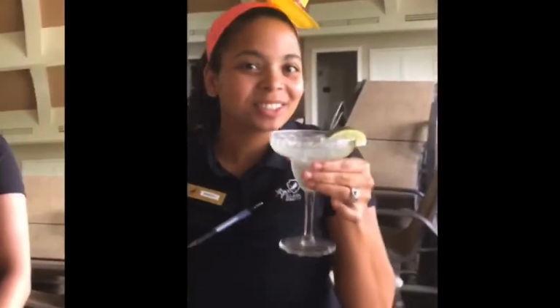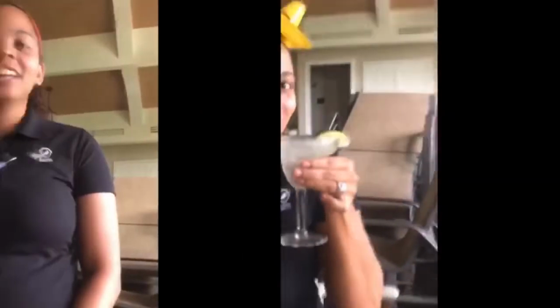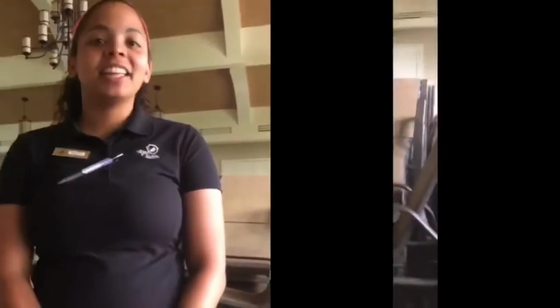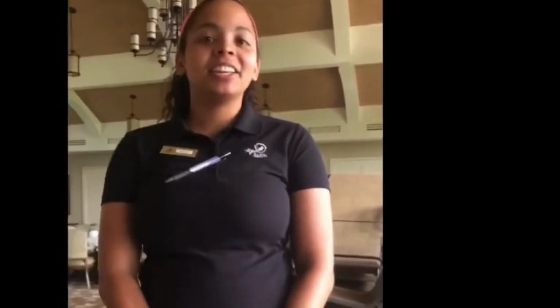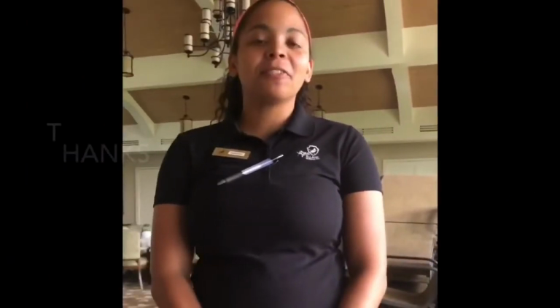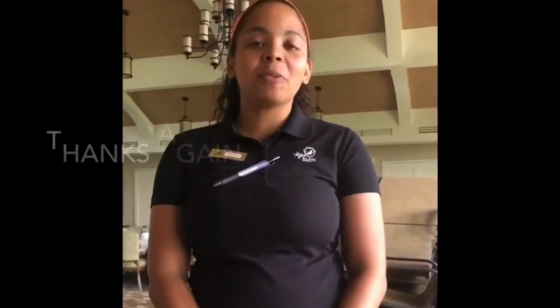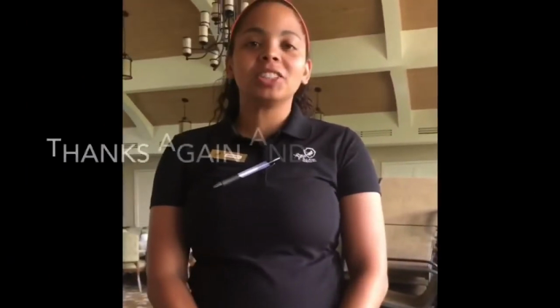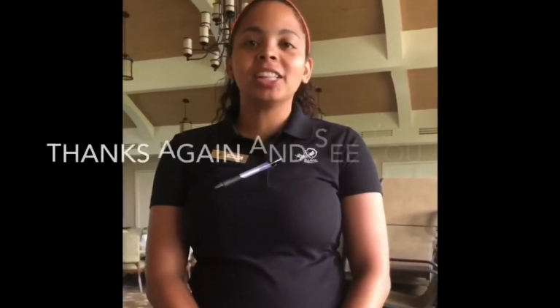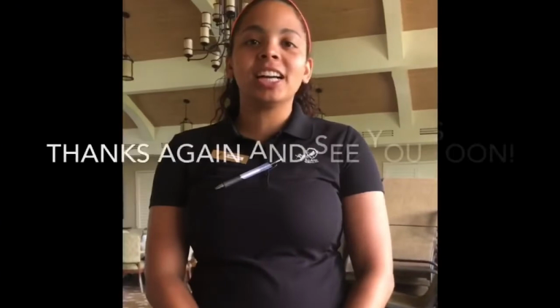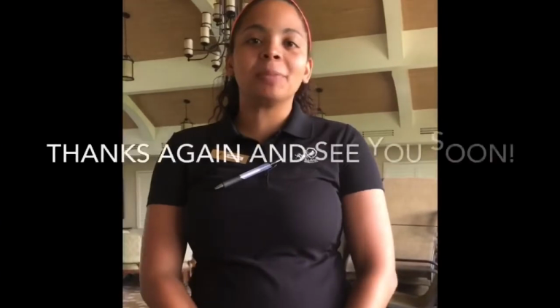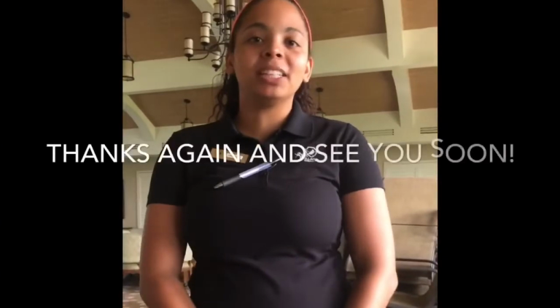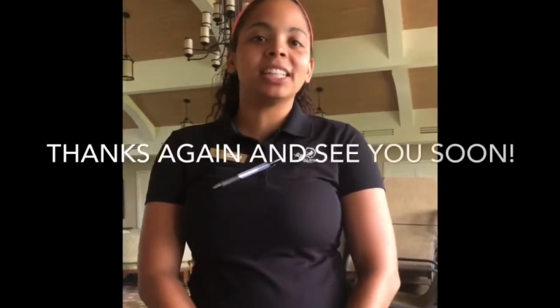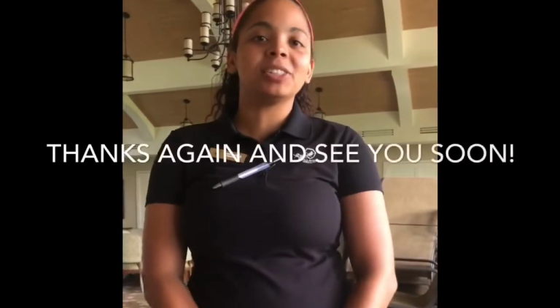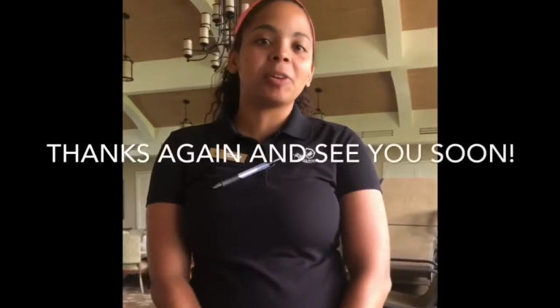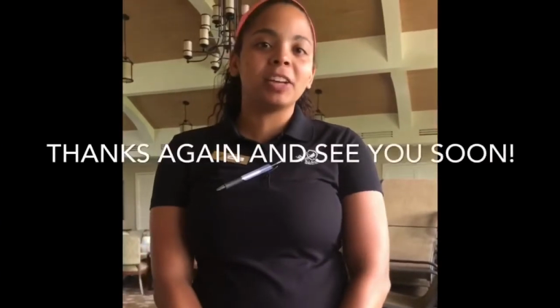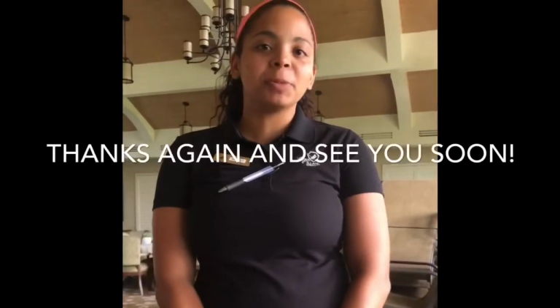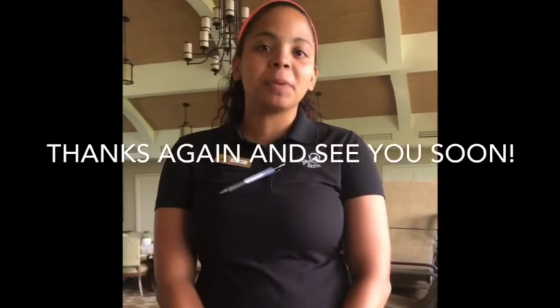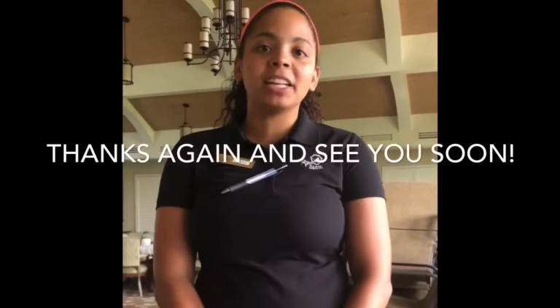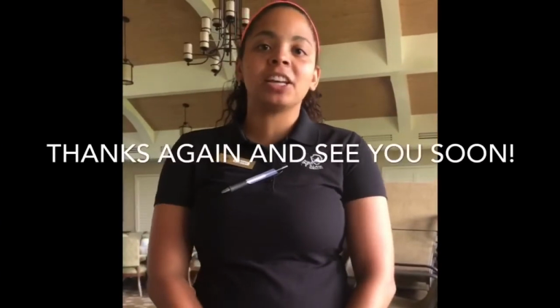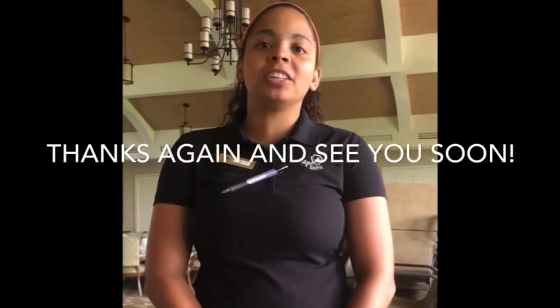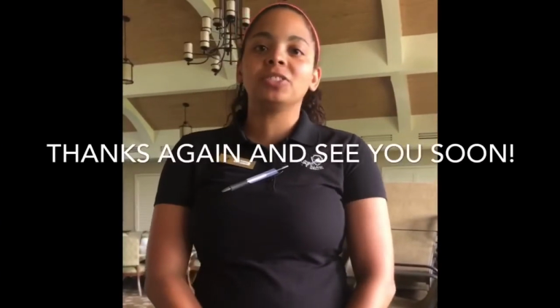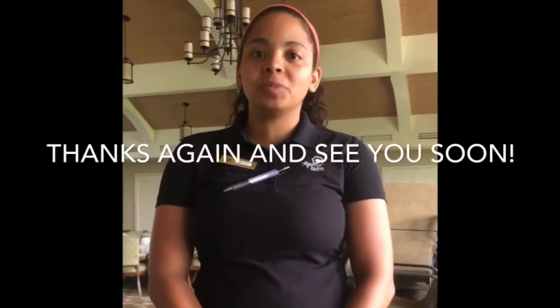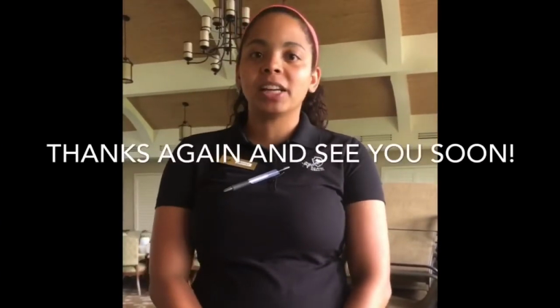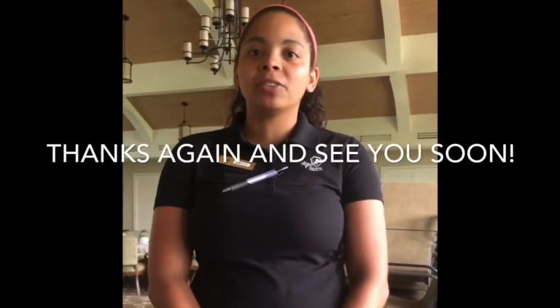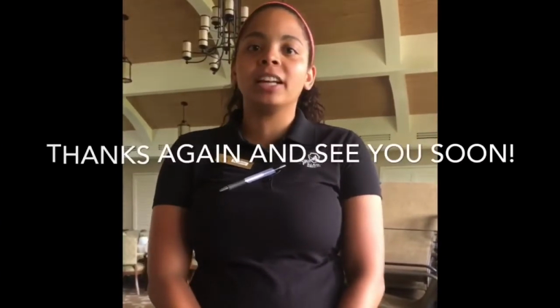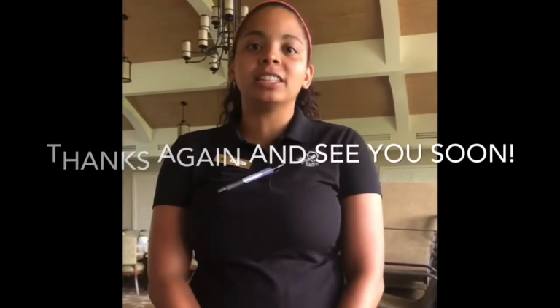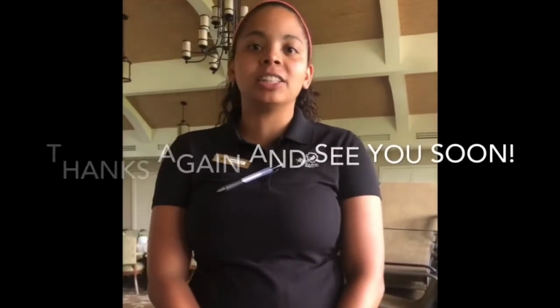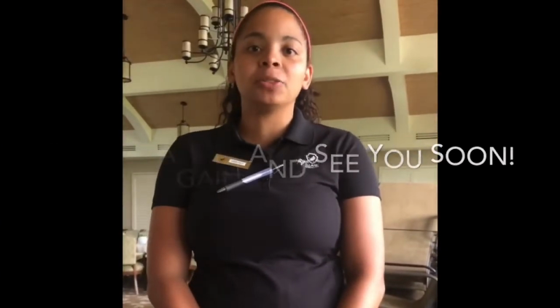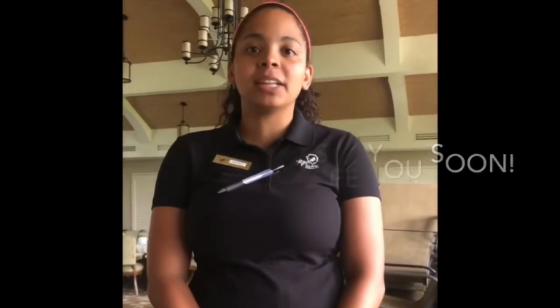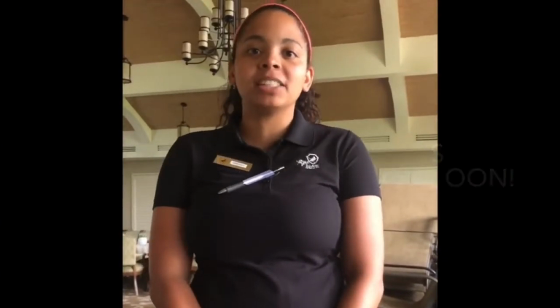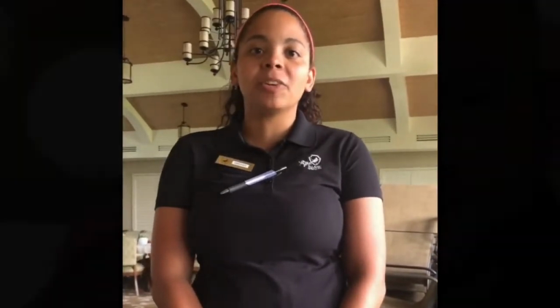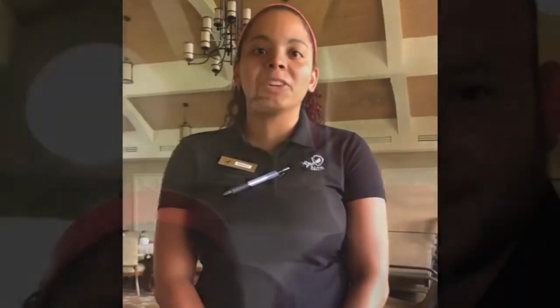Thank you for watching. Please stay tuned to our Facebook page and YouTube channel and continue placing to-go orders.